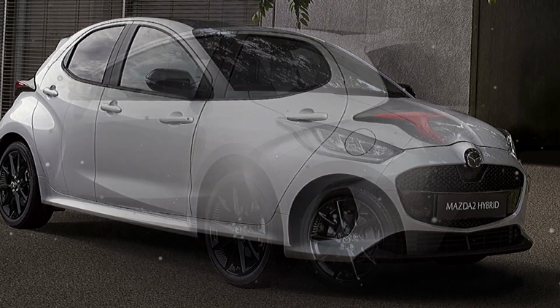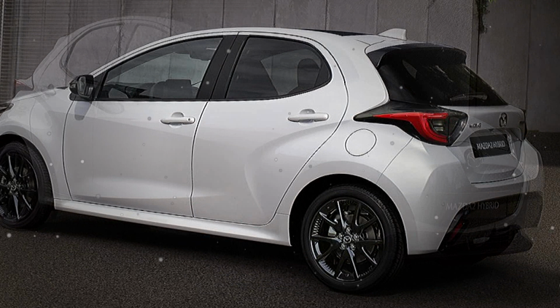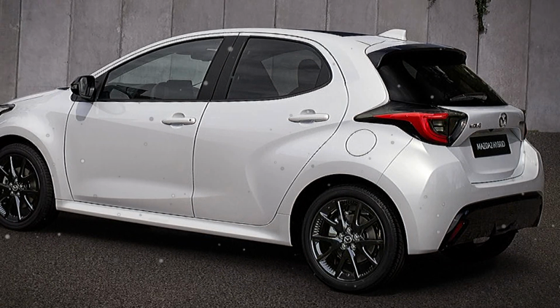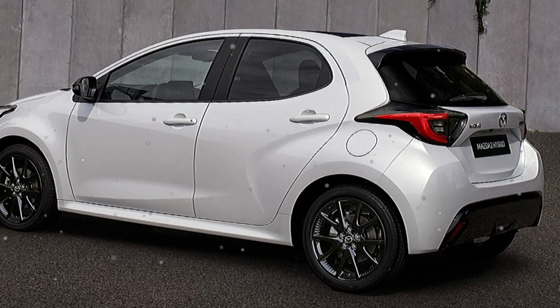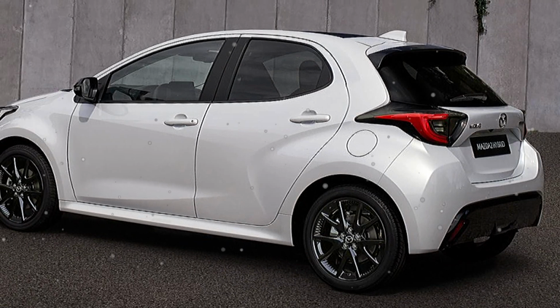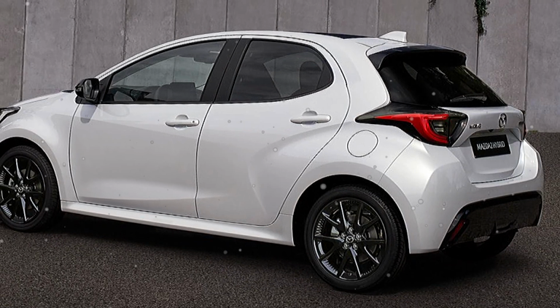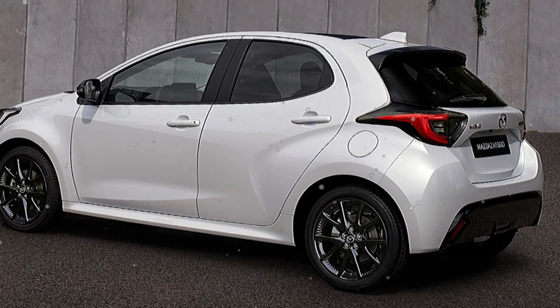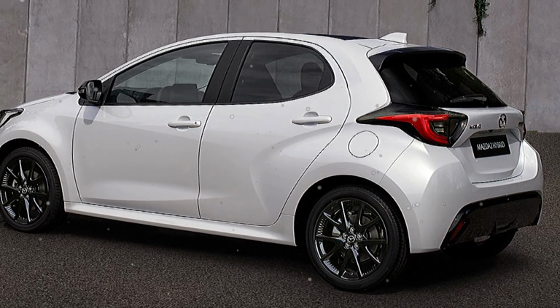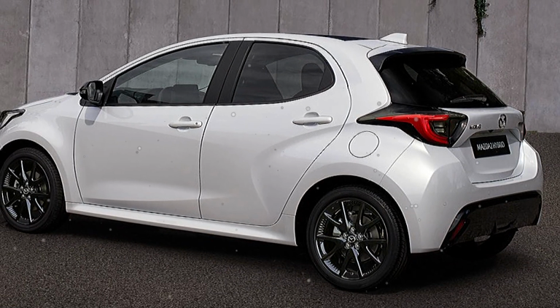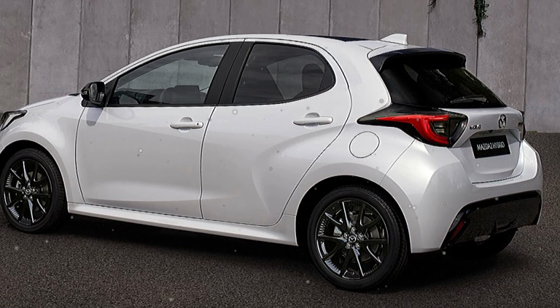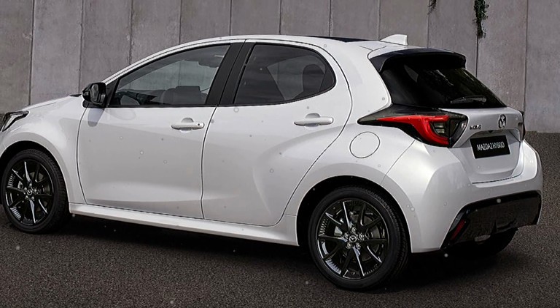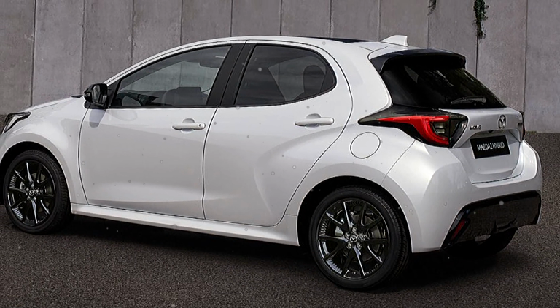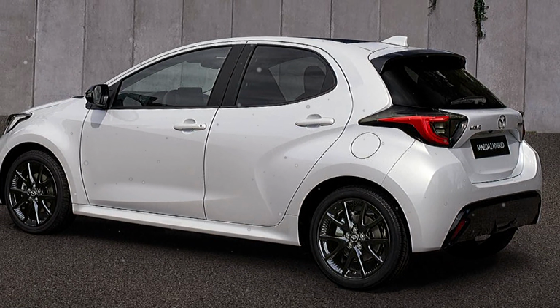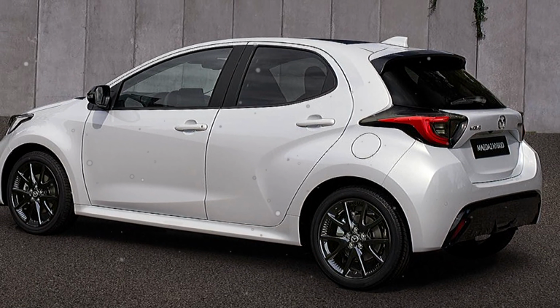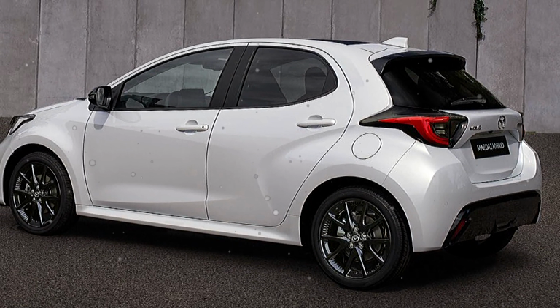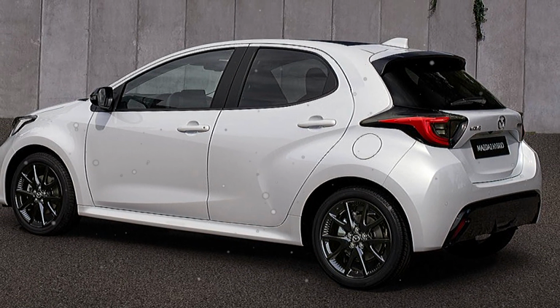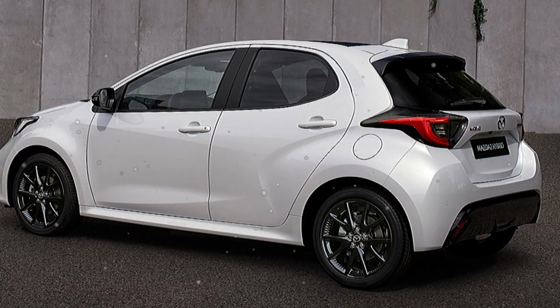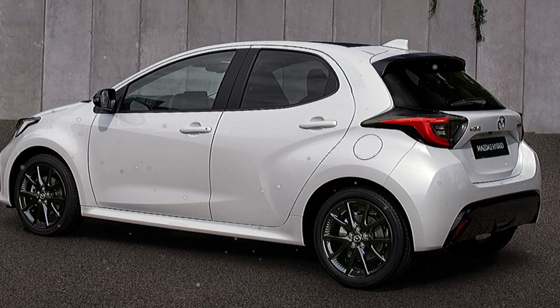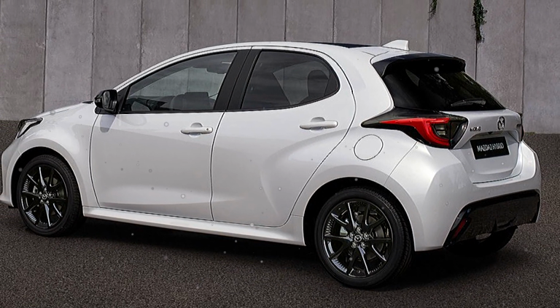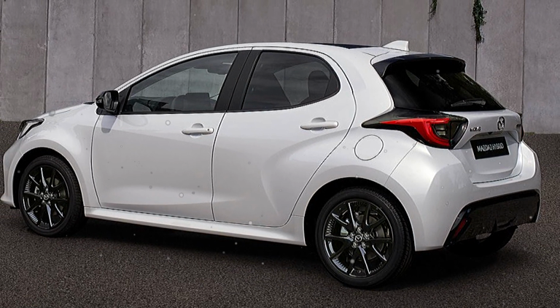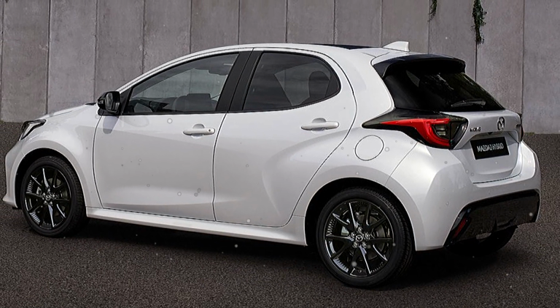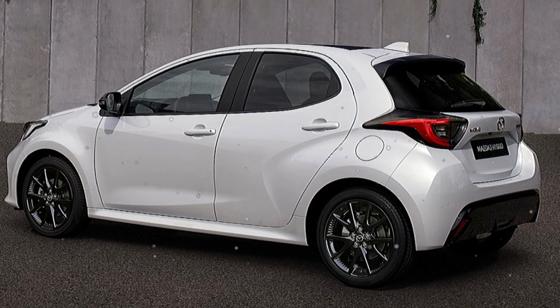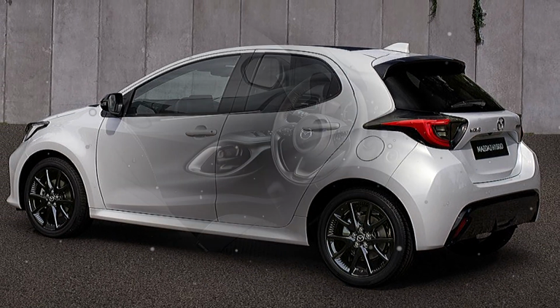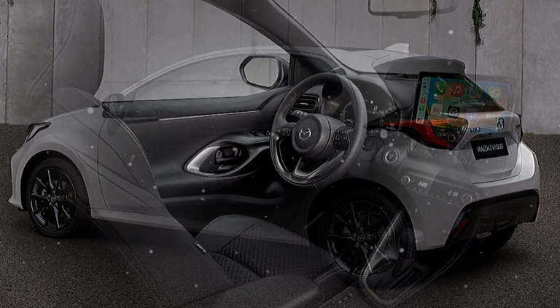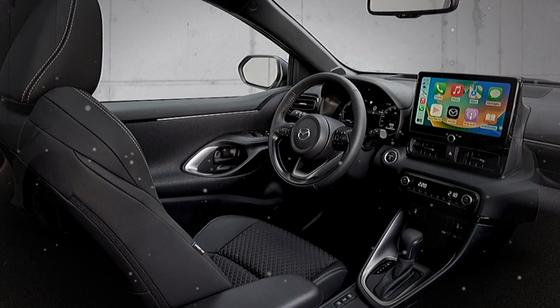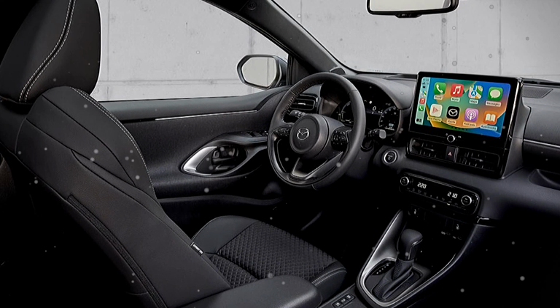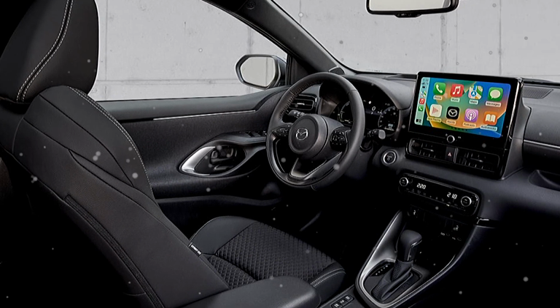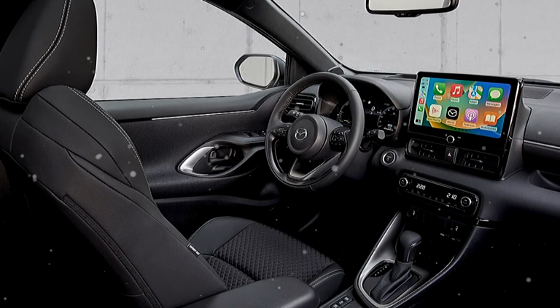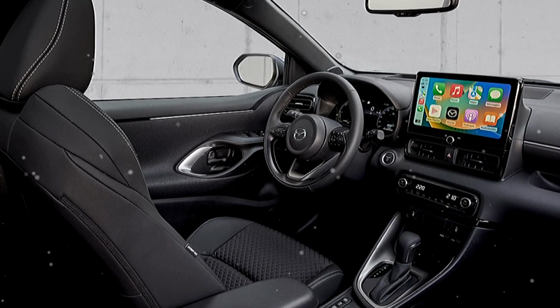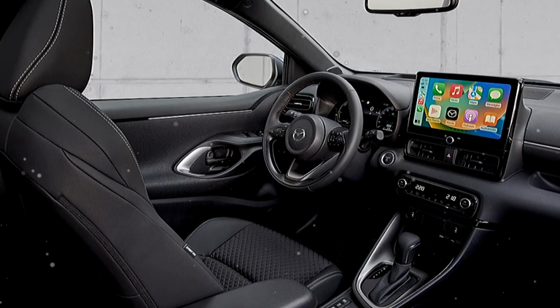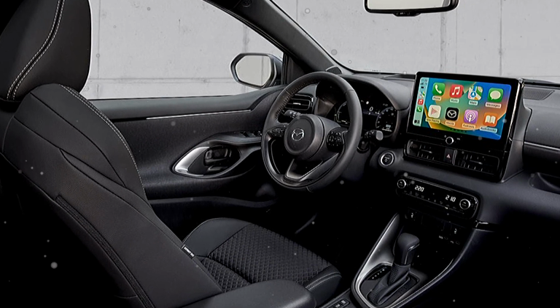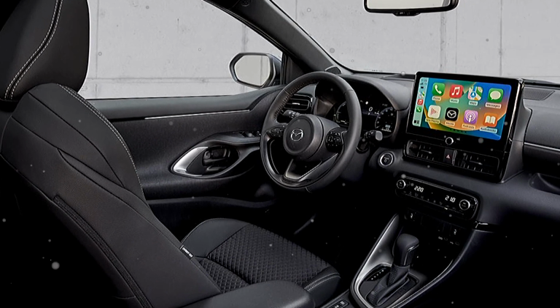Hello guys, this is the all new Mazda 2. Hope you can find something interesting when watching this video, thanks again.